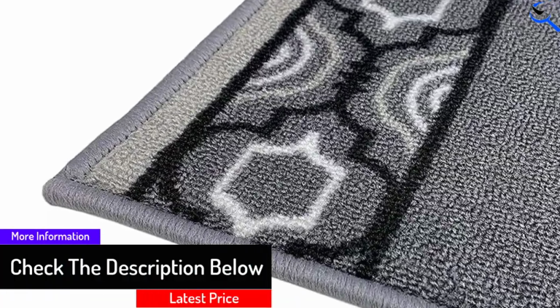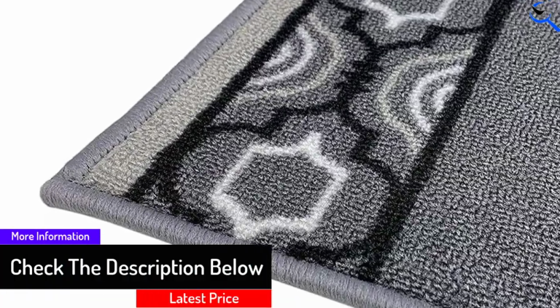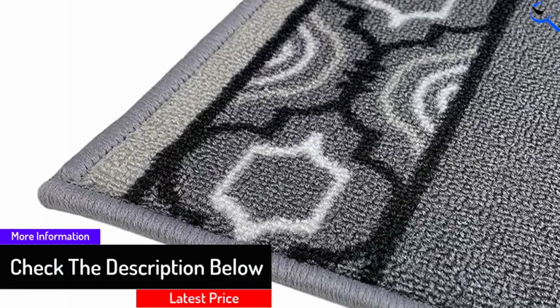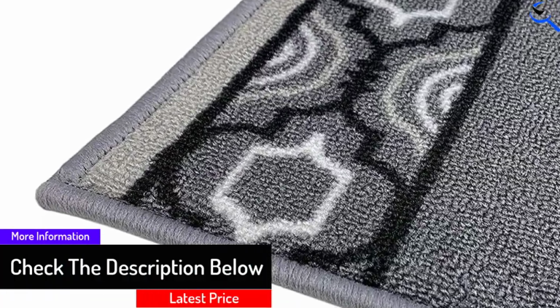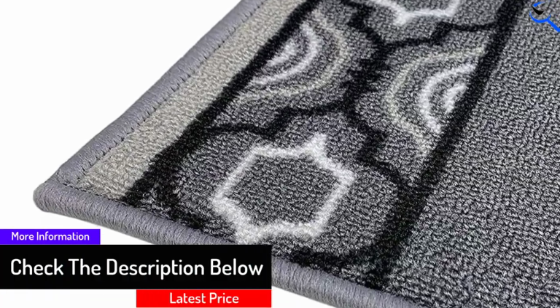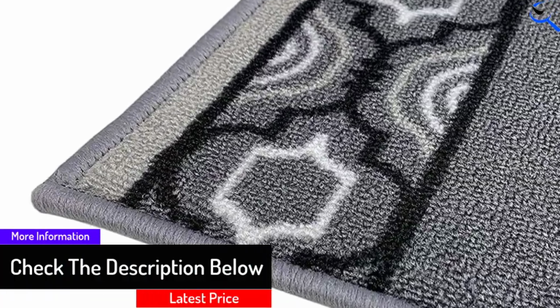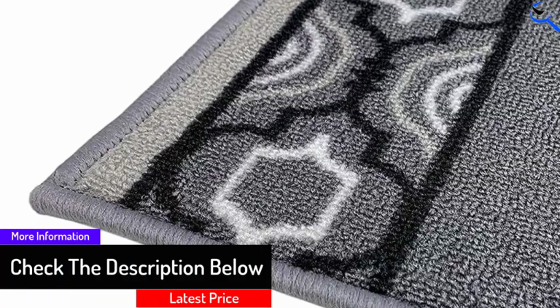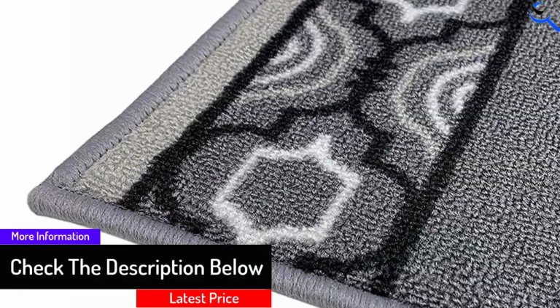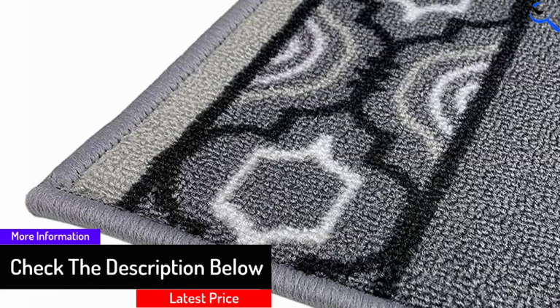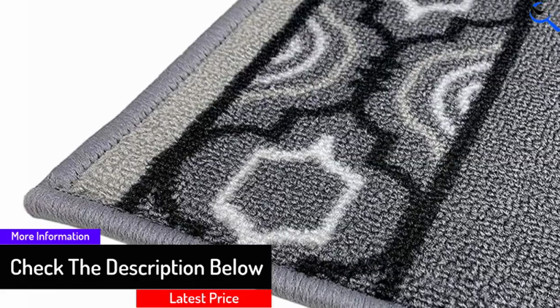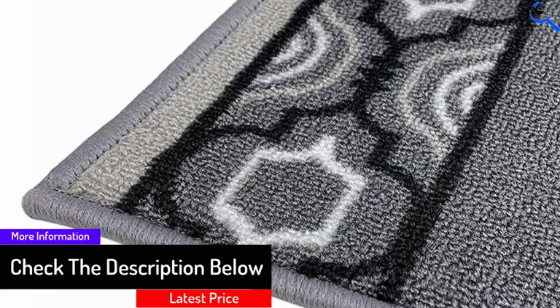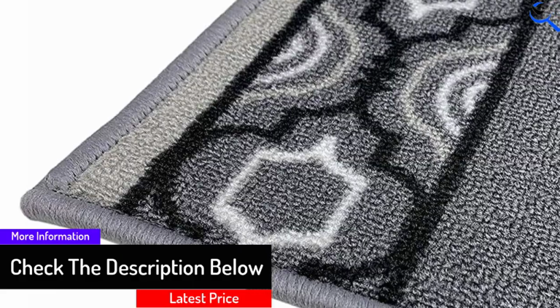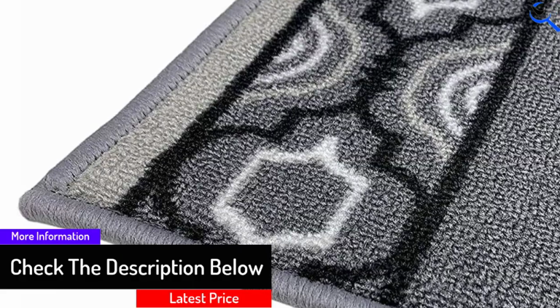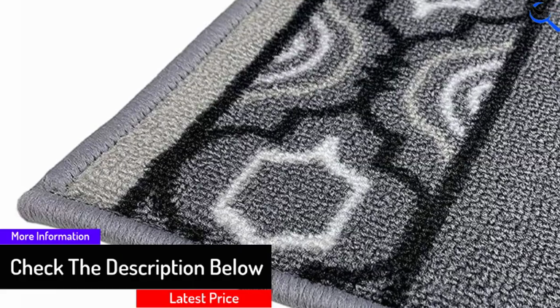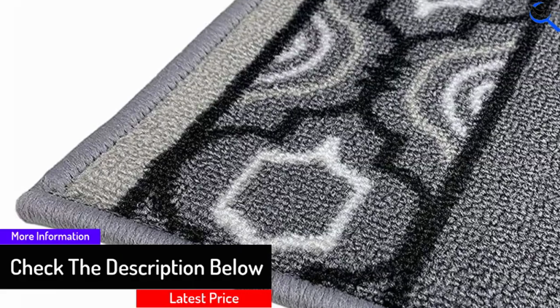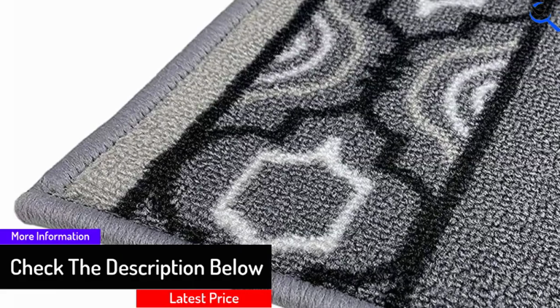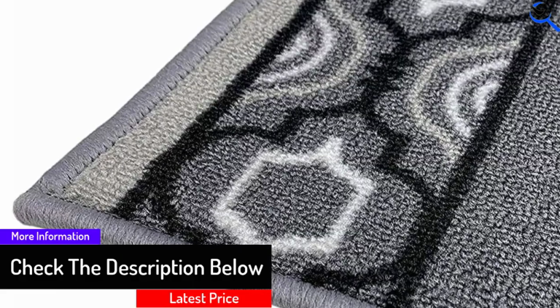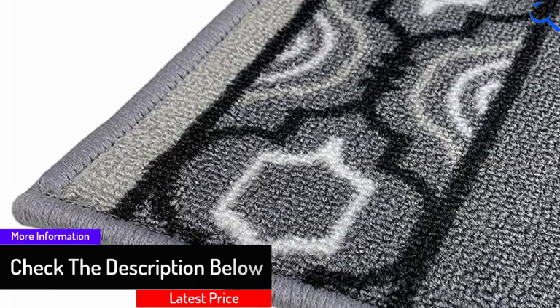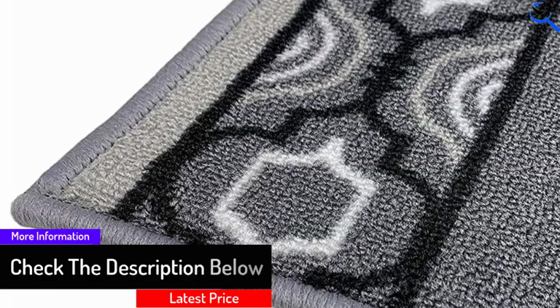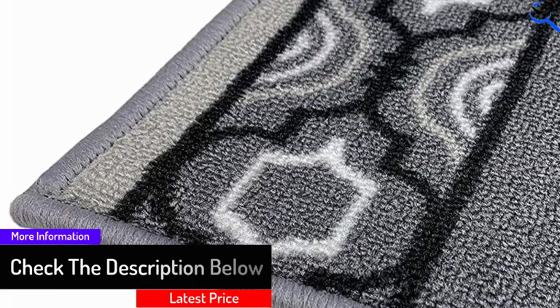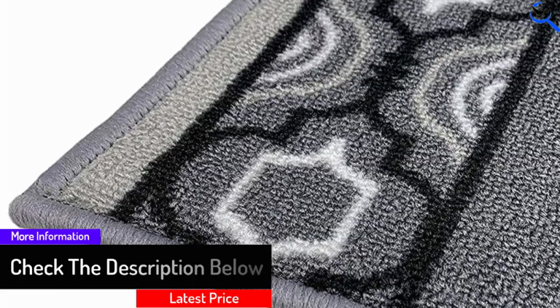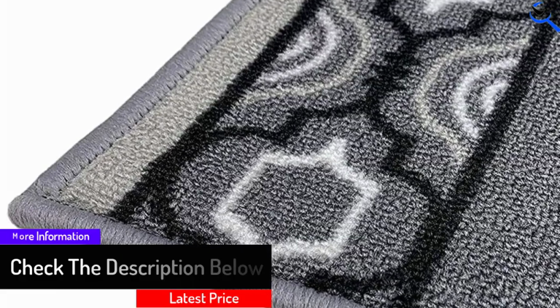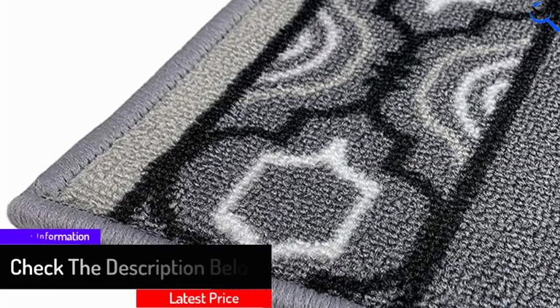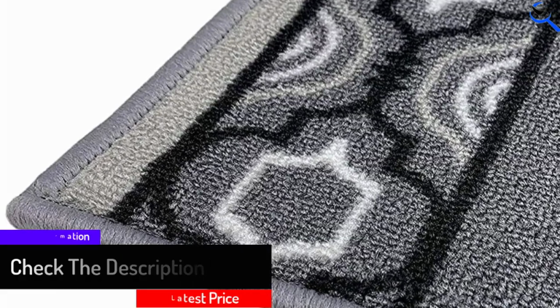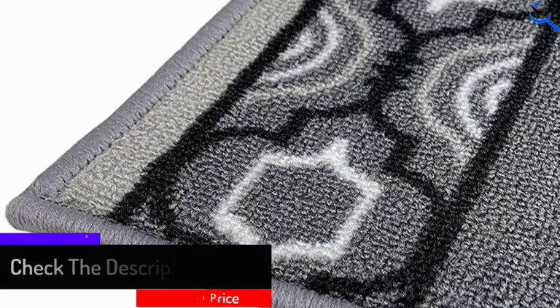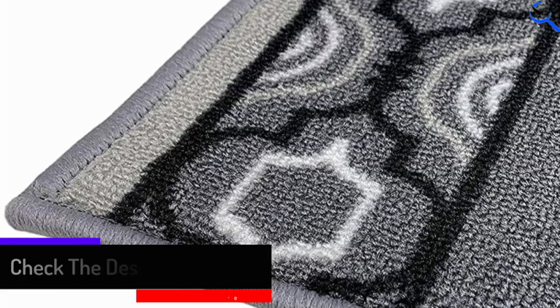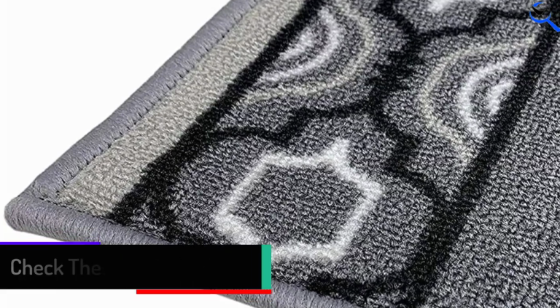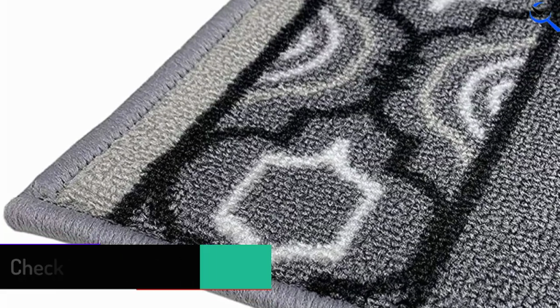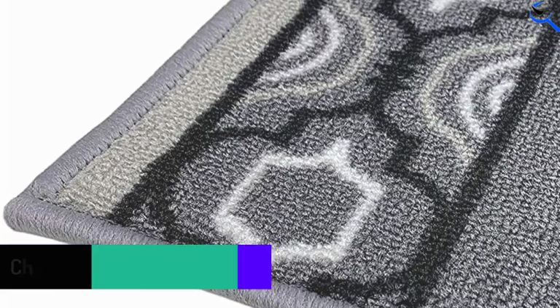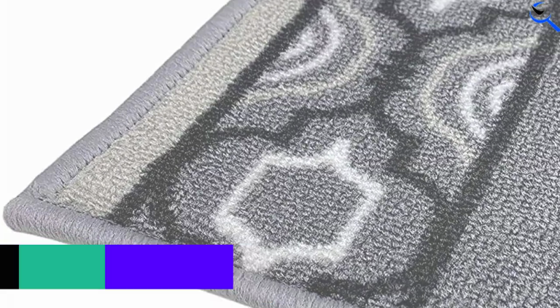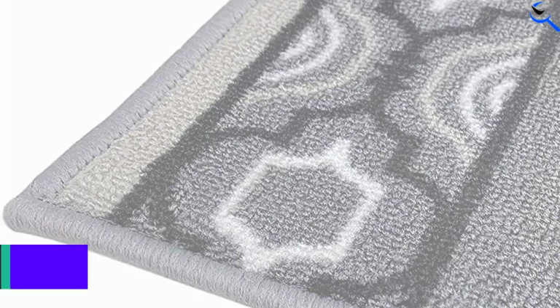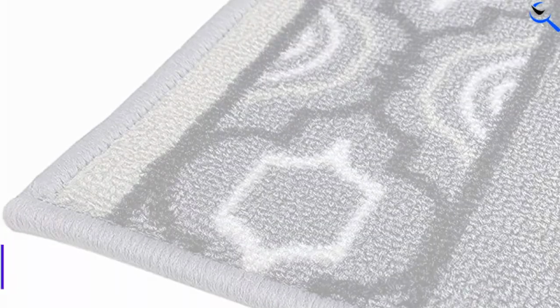Other than that, these tread carpets are machine washable, and you can hang or lay flat to dry.